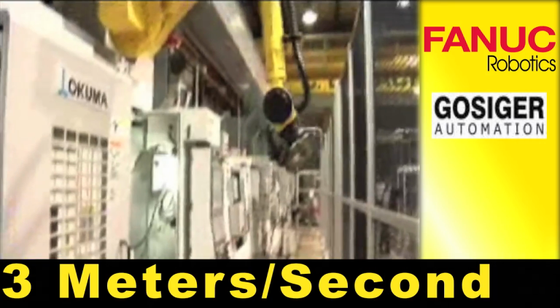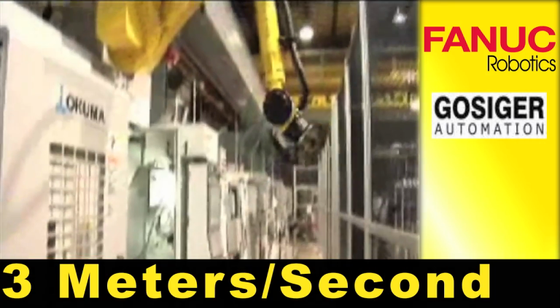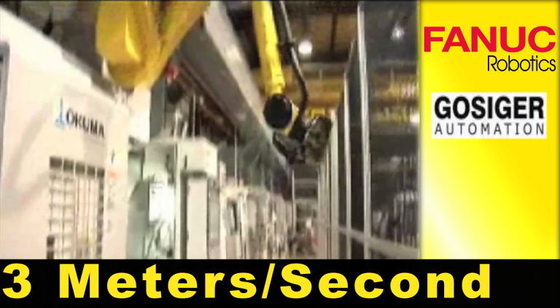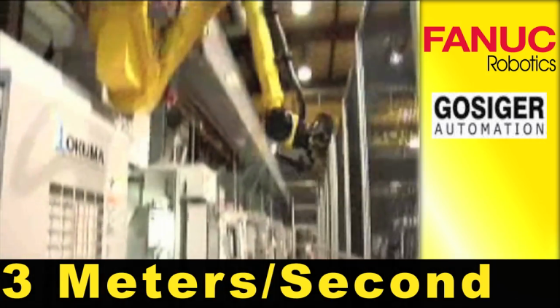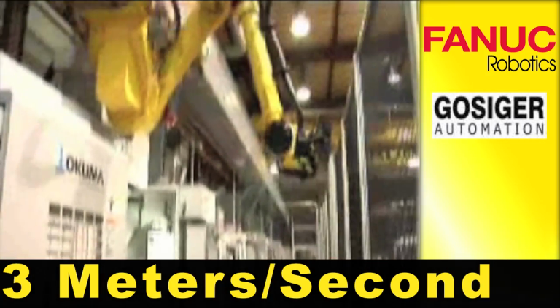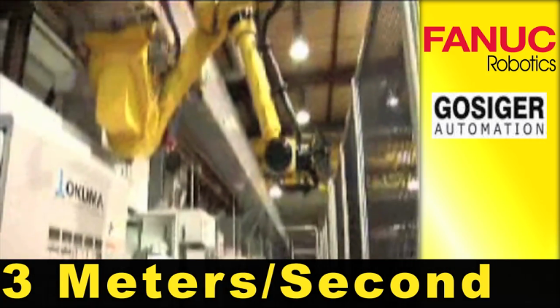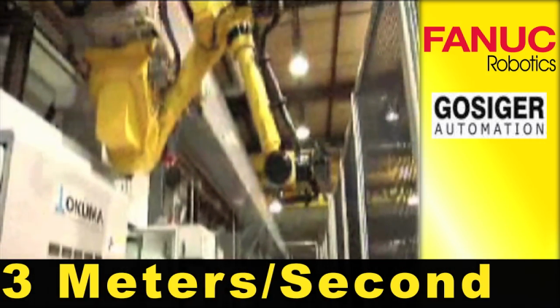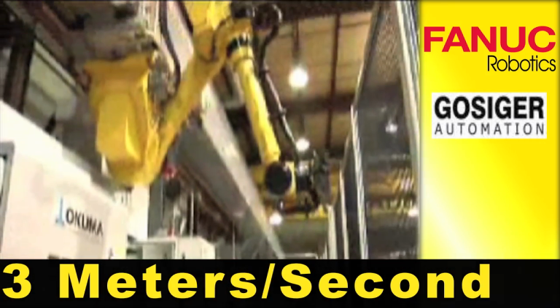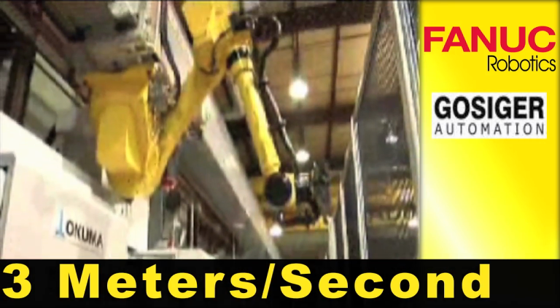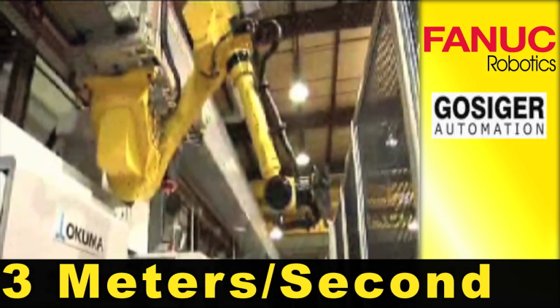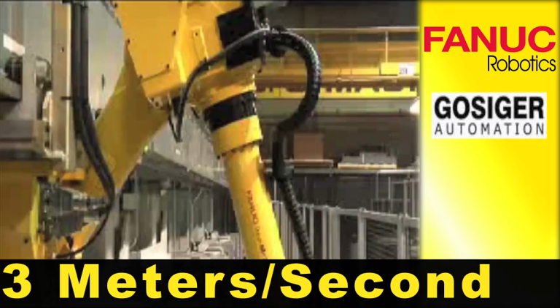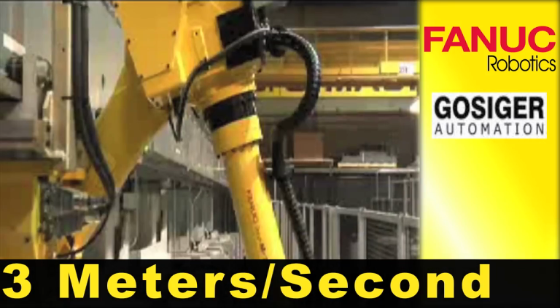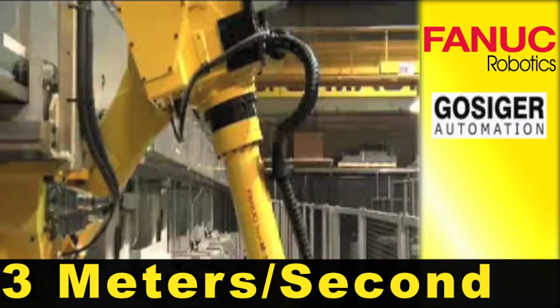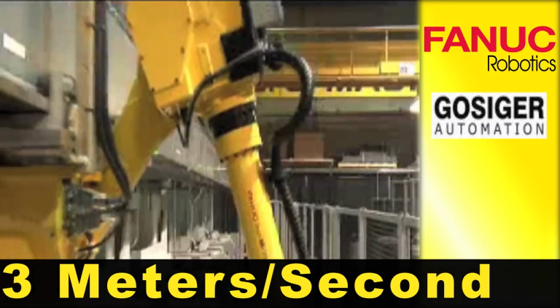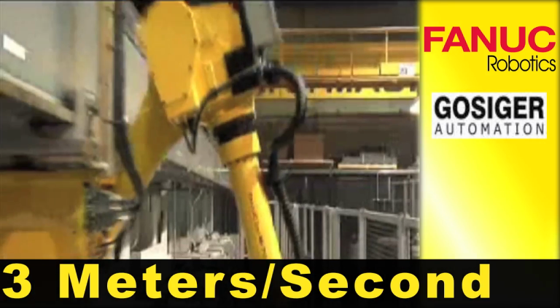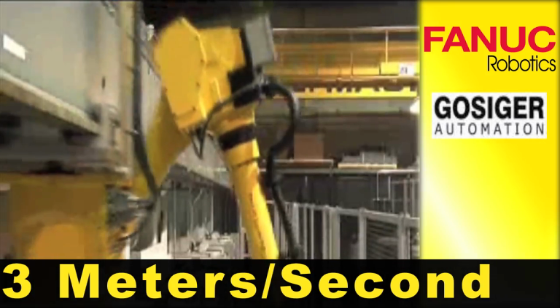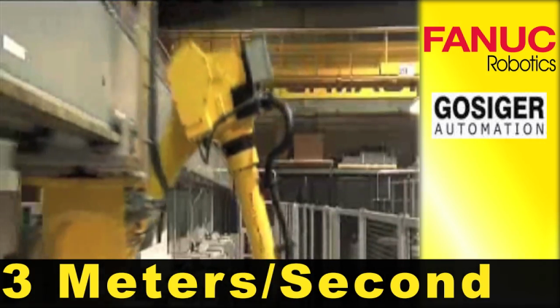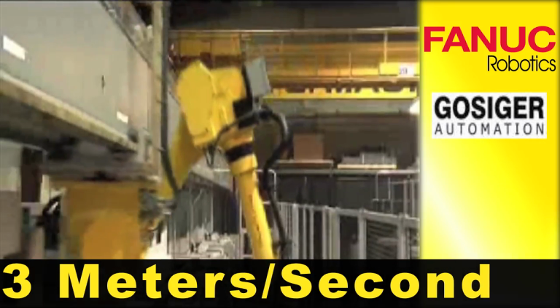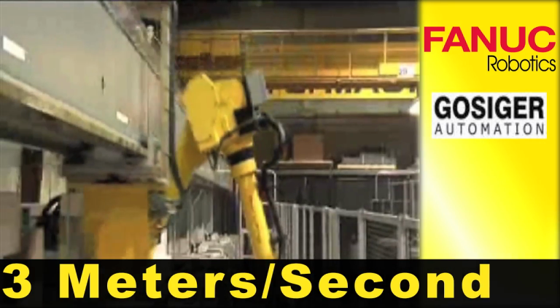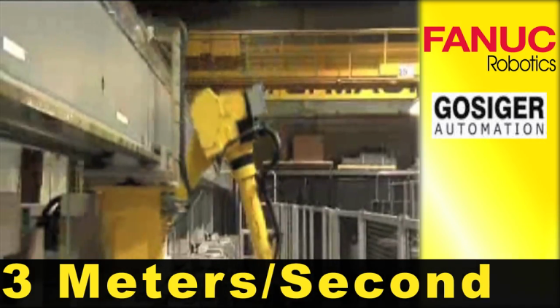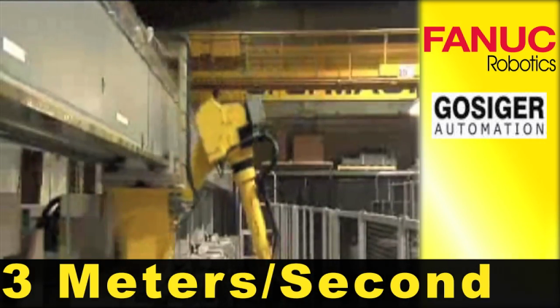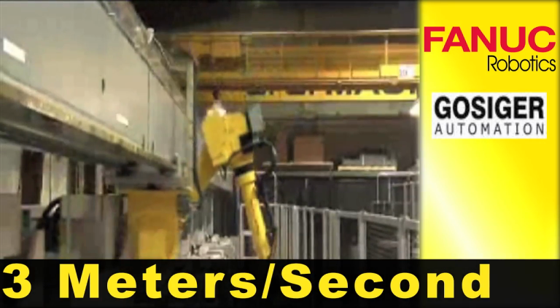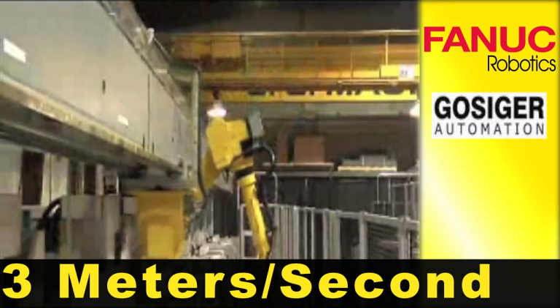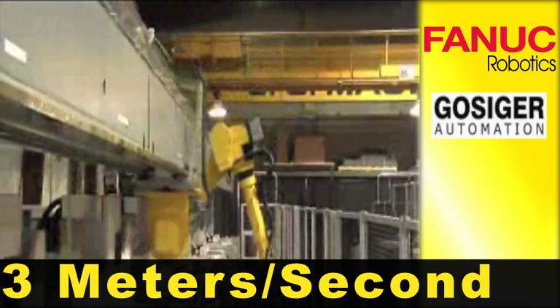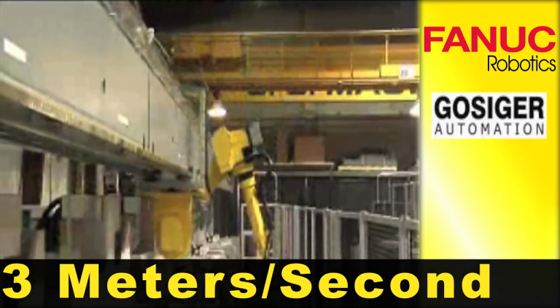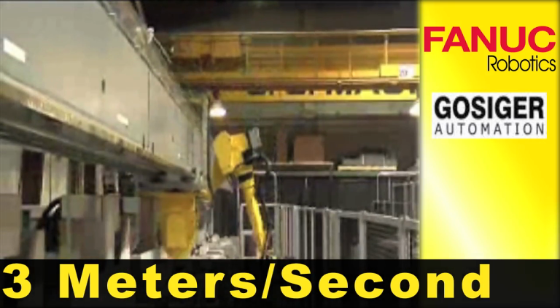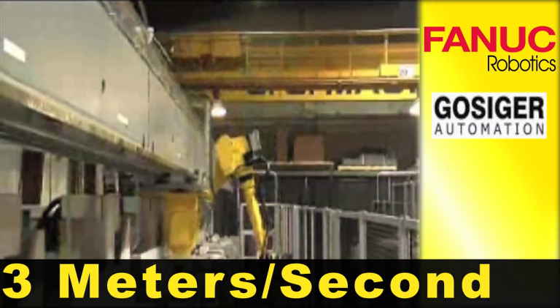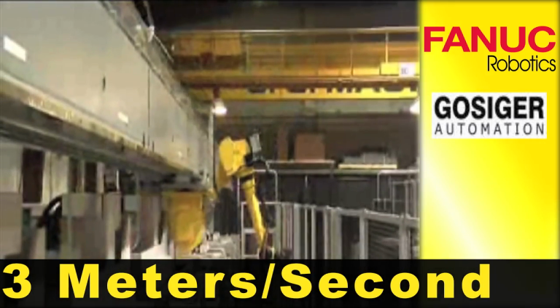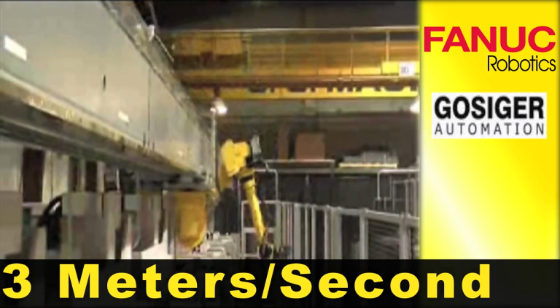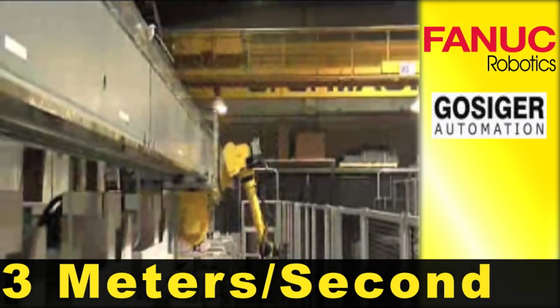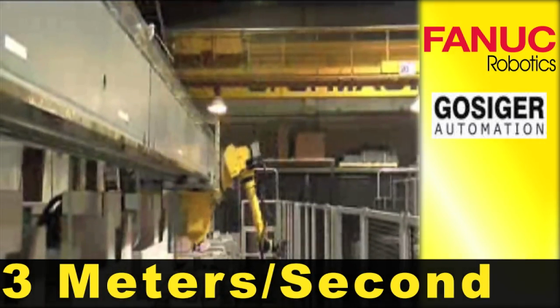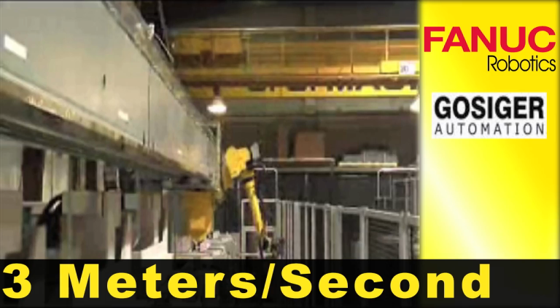High-speed robot rail moves can decrease the cycle time required to move between machine tools.